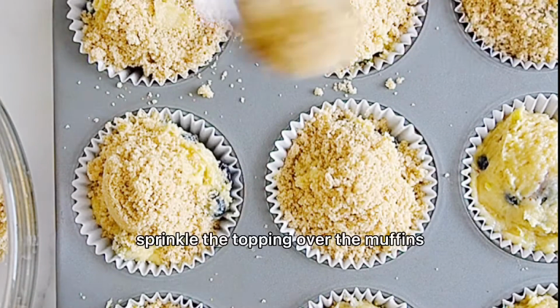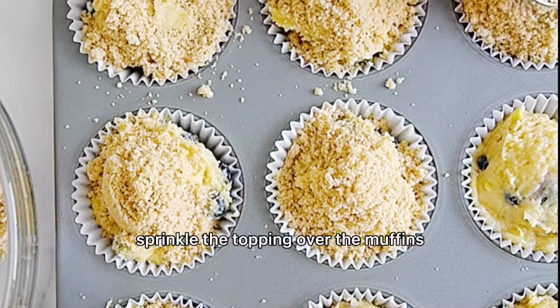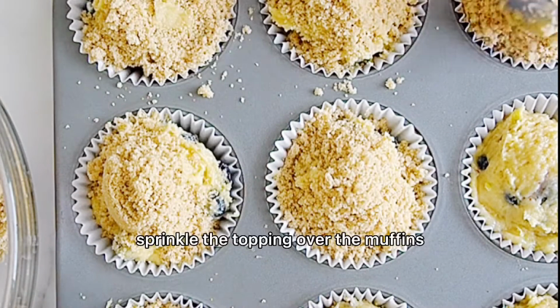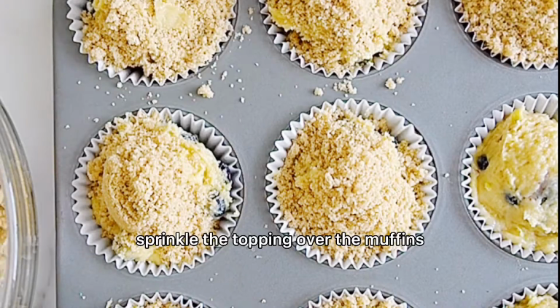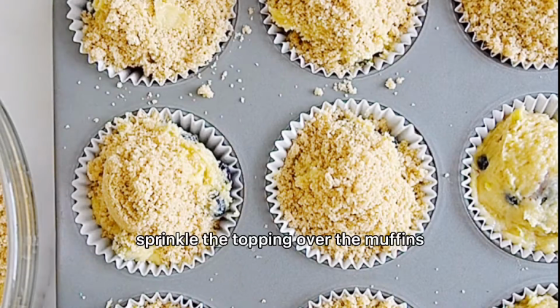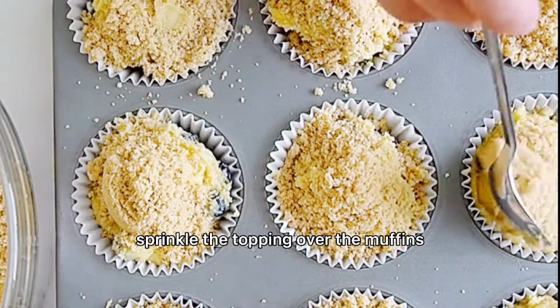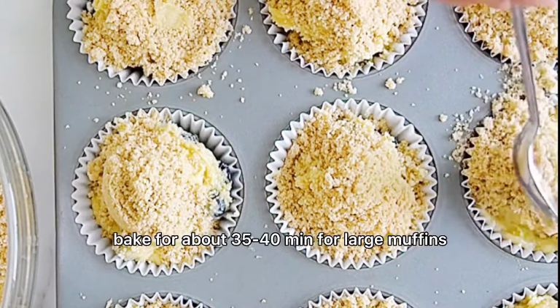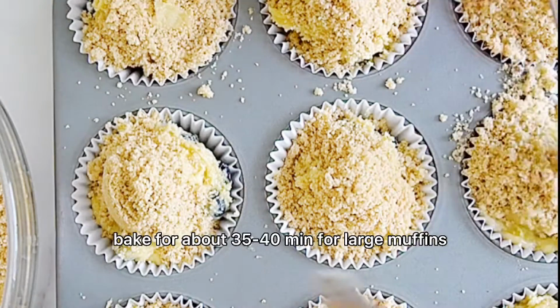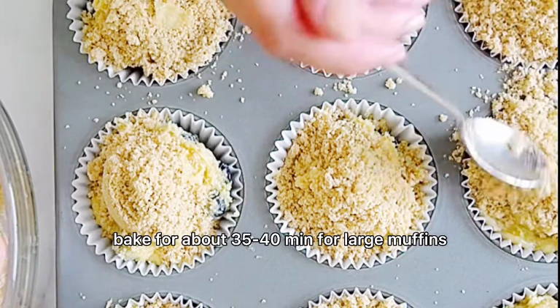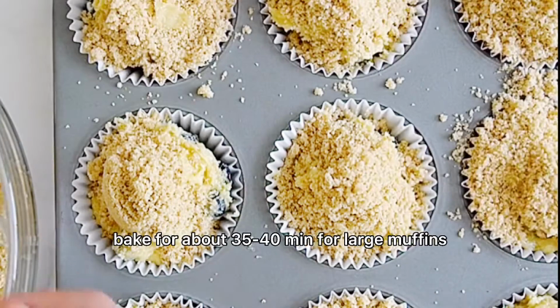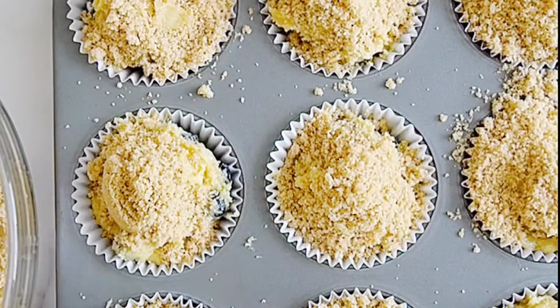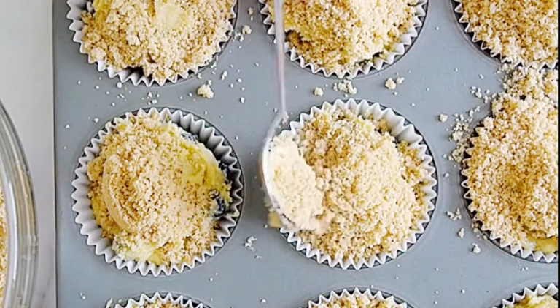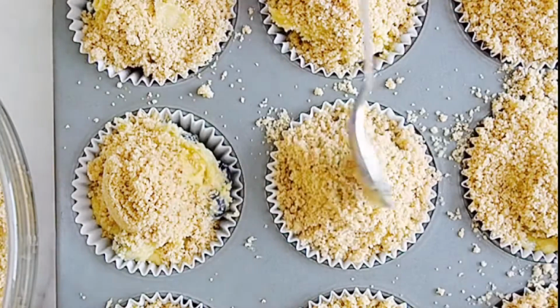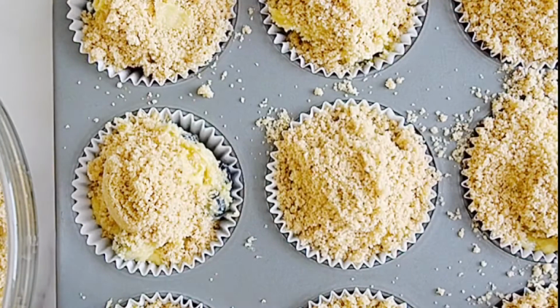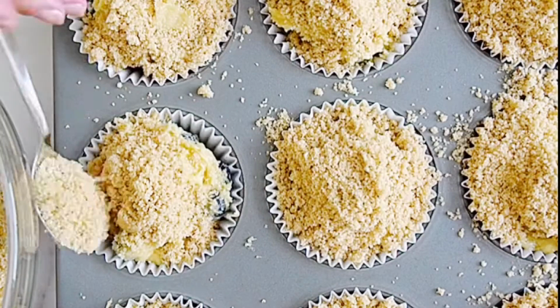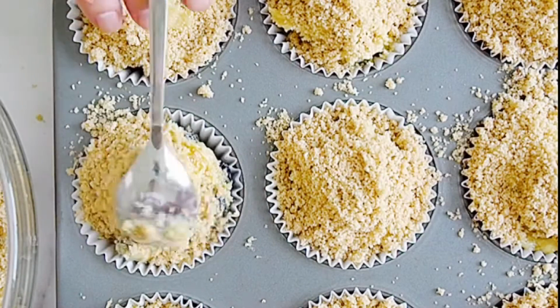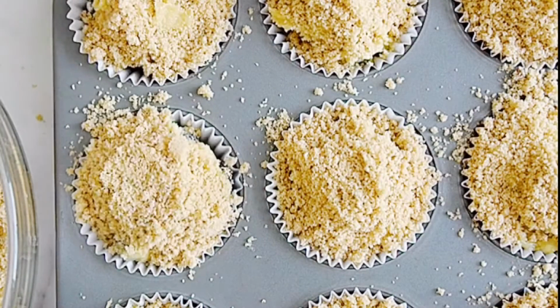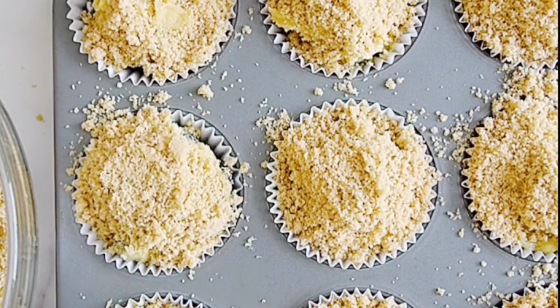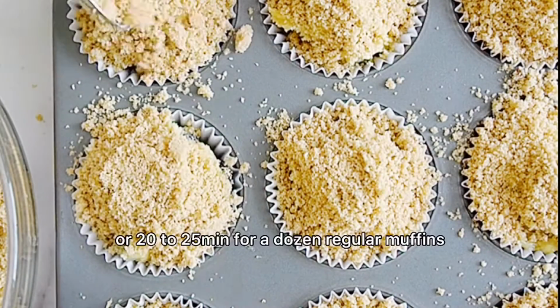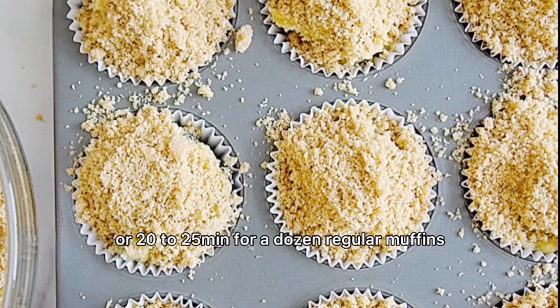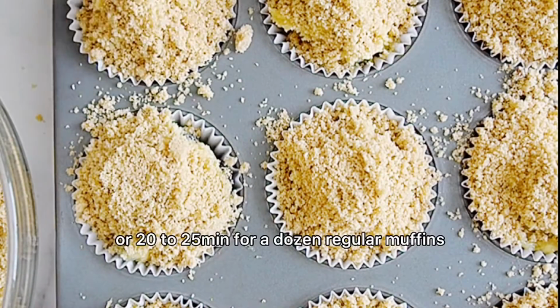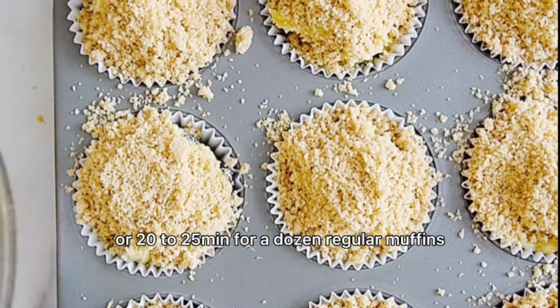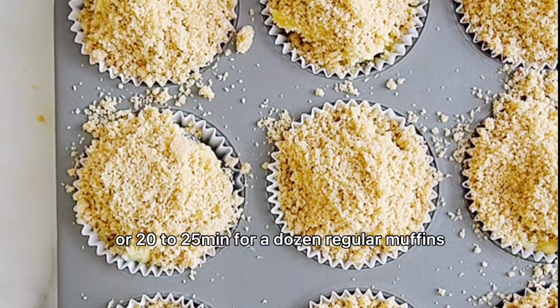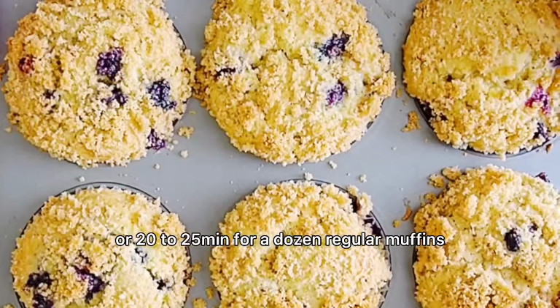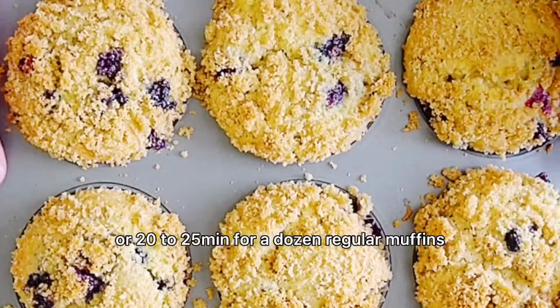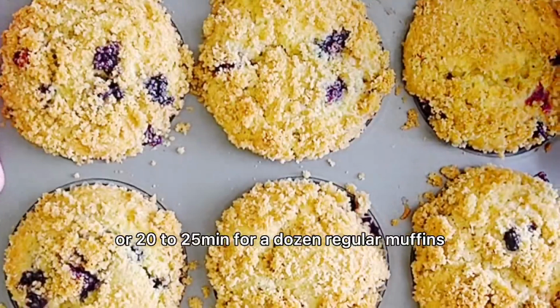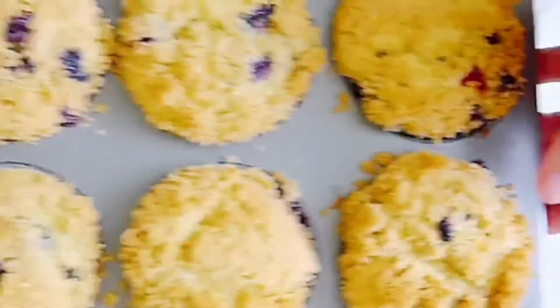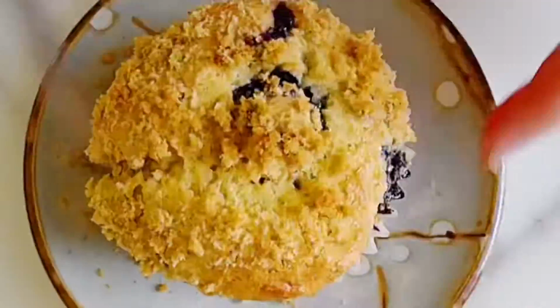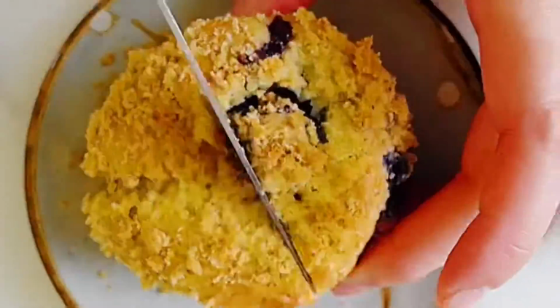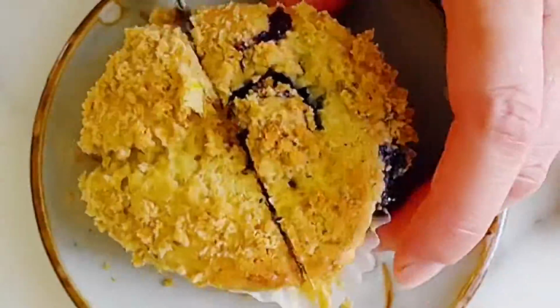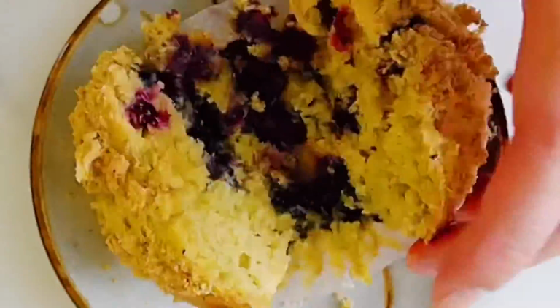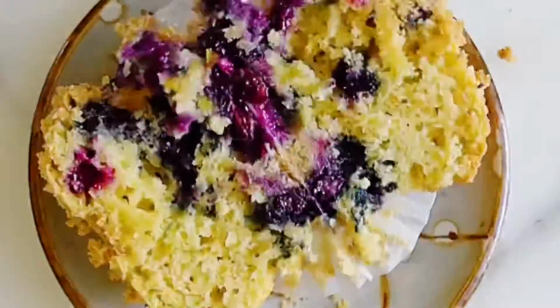Sprinkle the topping over the muffins. Bake for about 35 to 40 minutes for large muffins, or 20 to 25 minutes for a dozen regular muffins.